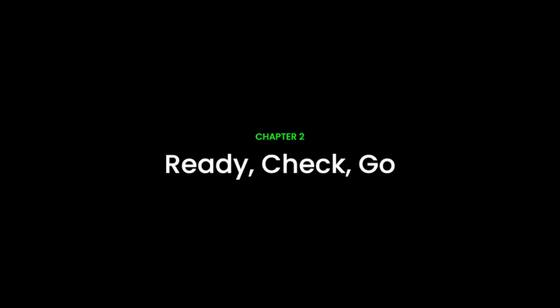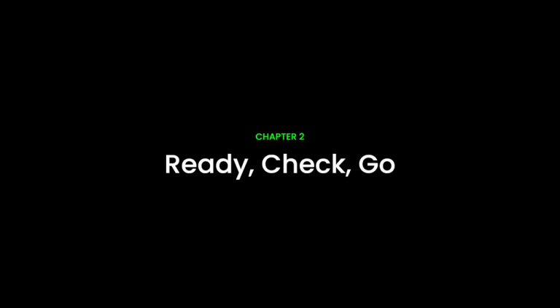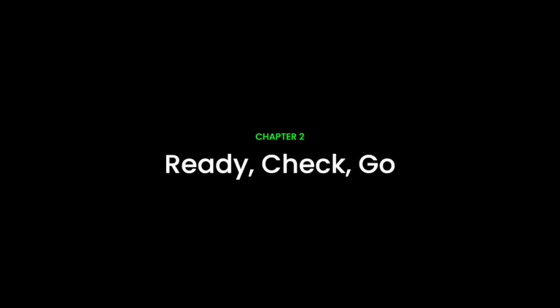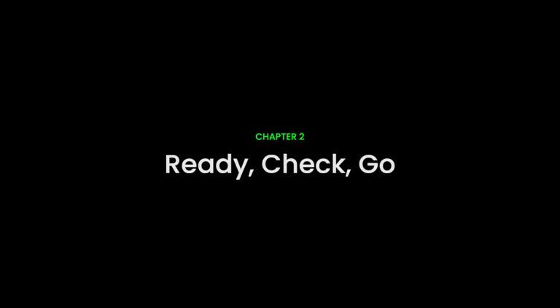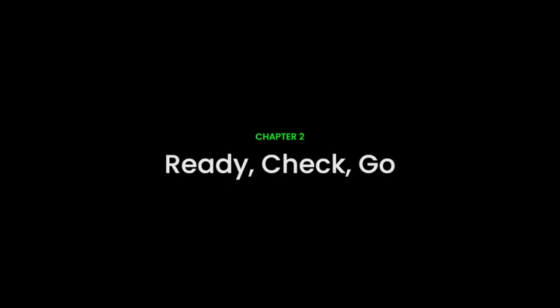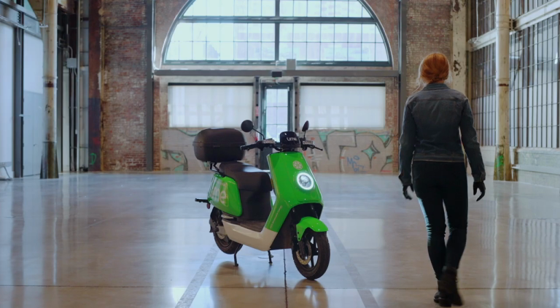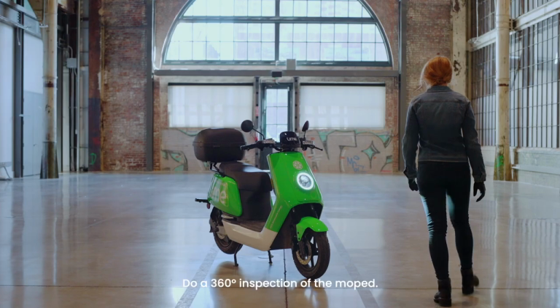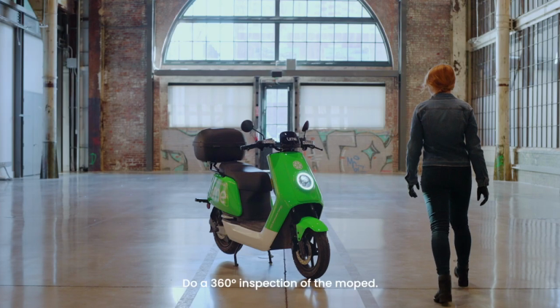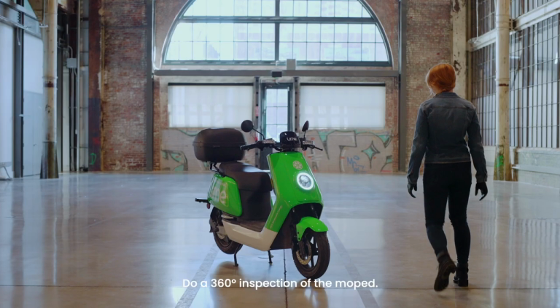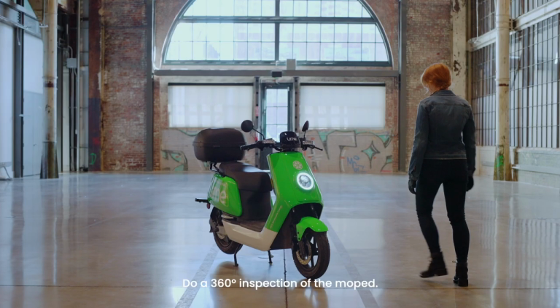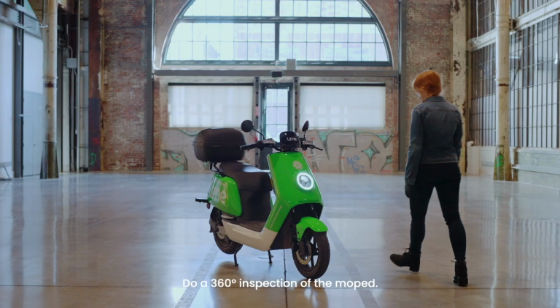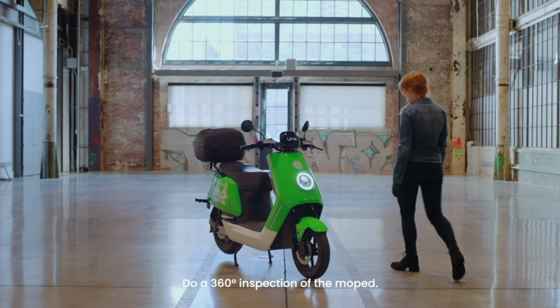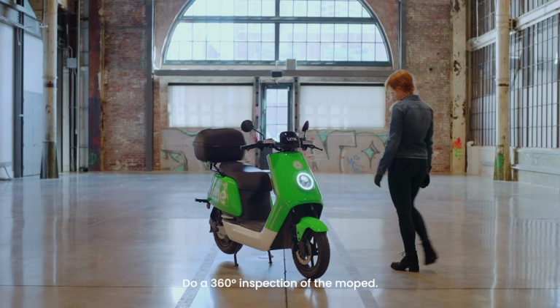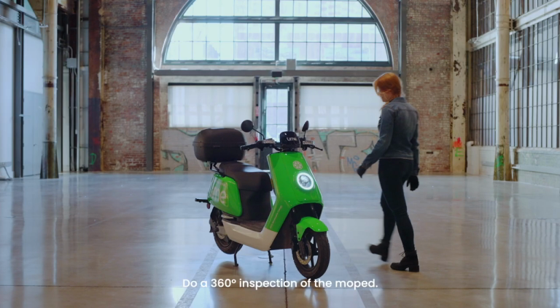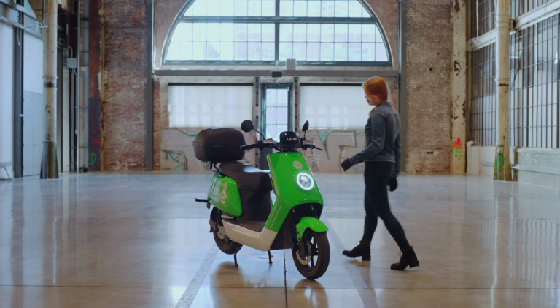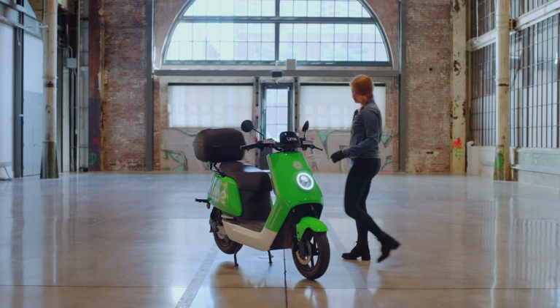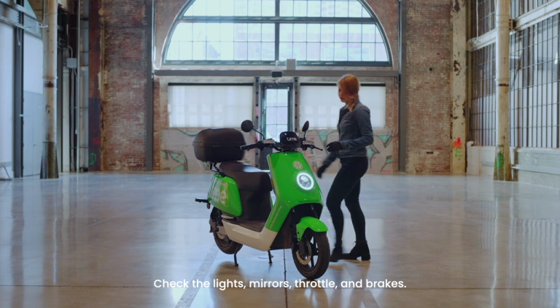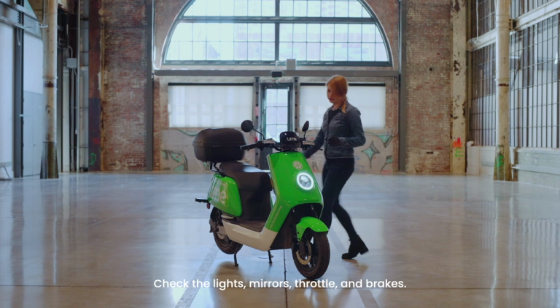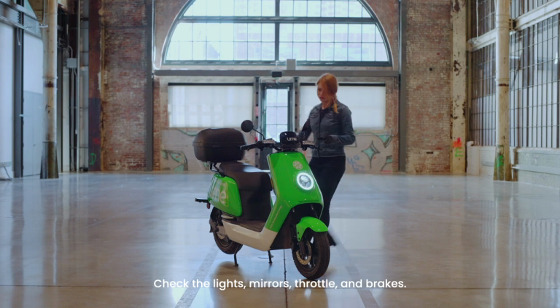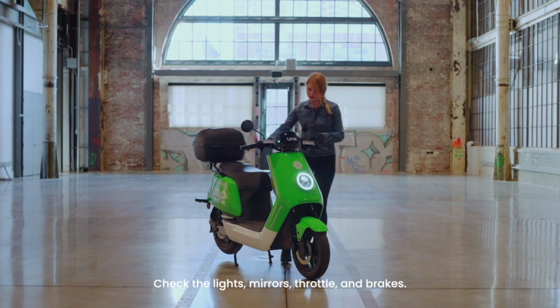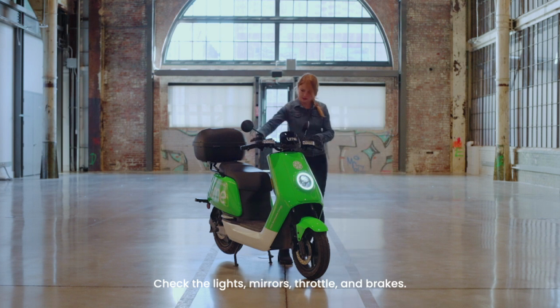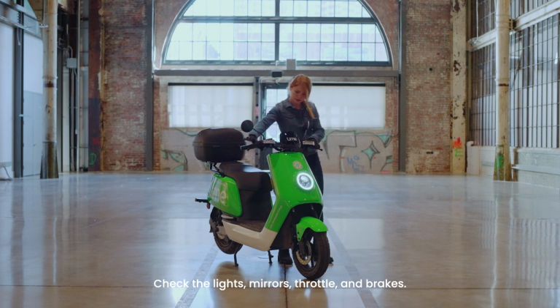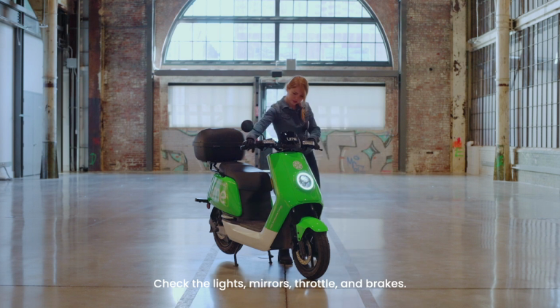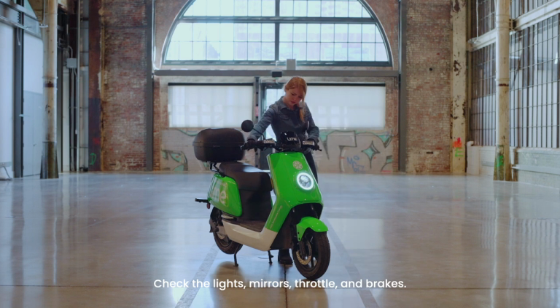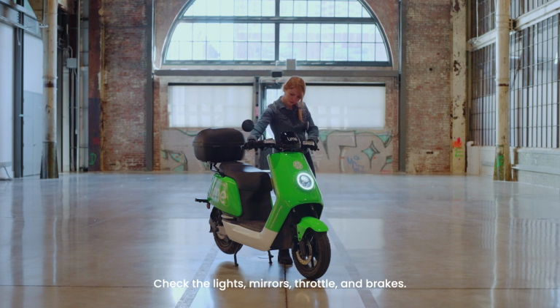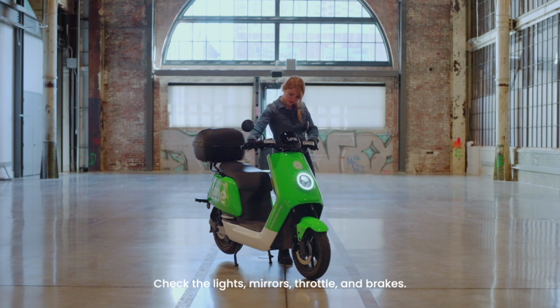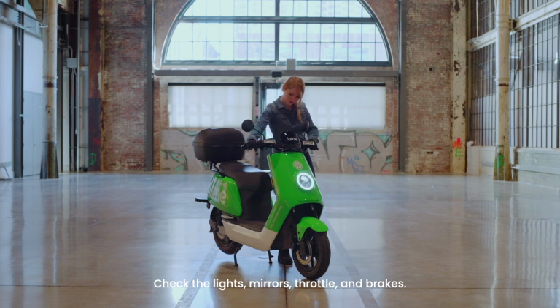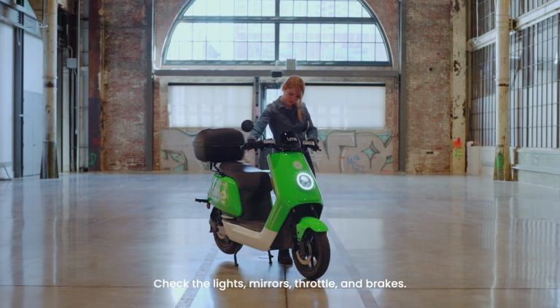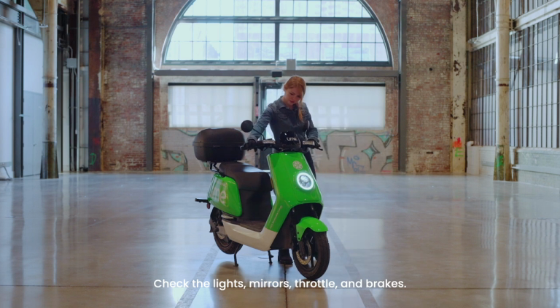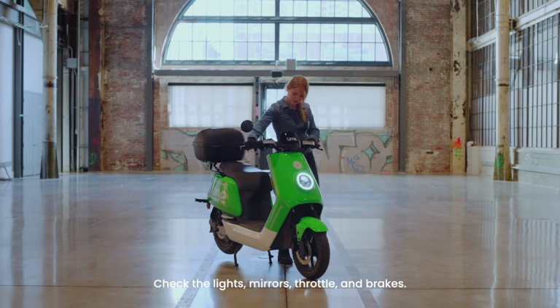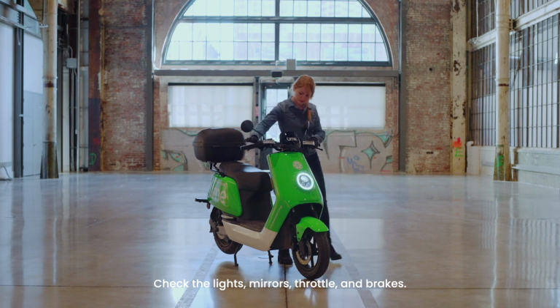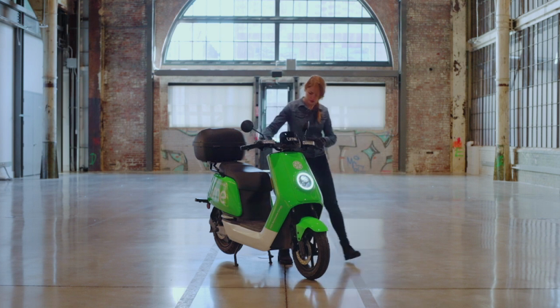Do a 360 inspection of the moped. Check the lights, mirrors, throttle, and brakes.